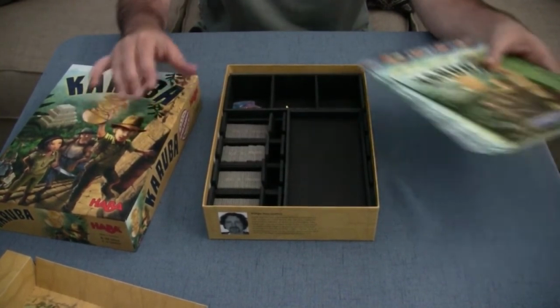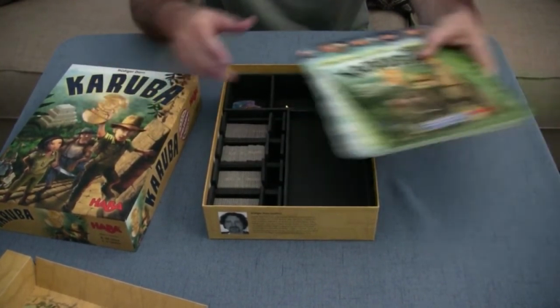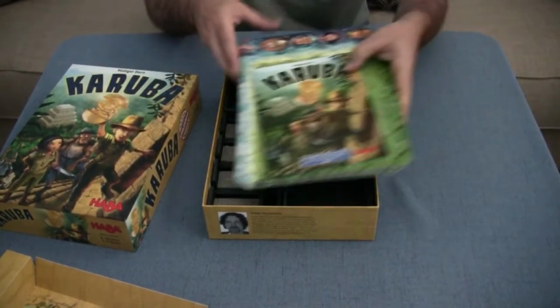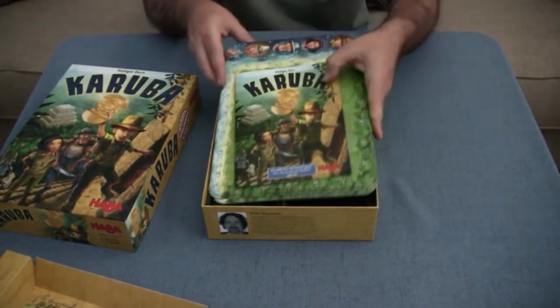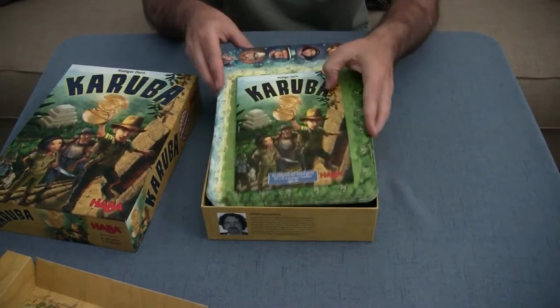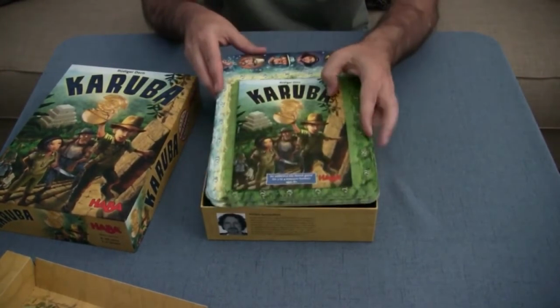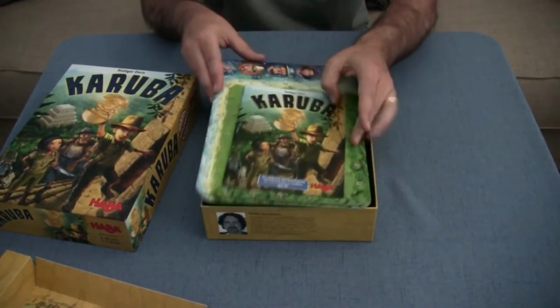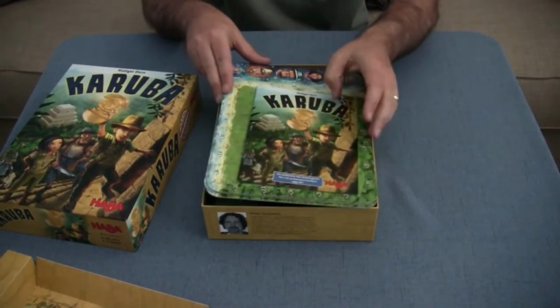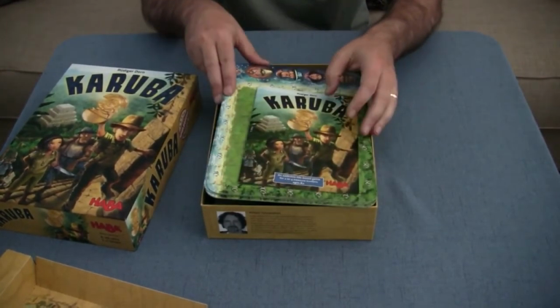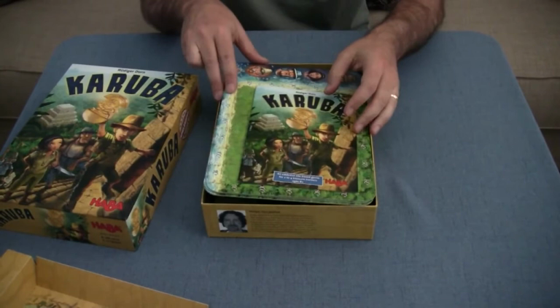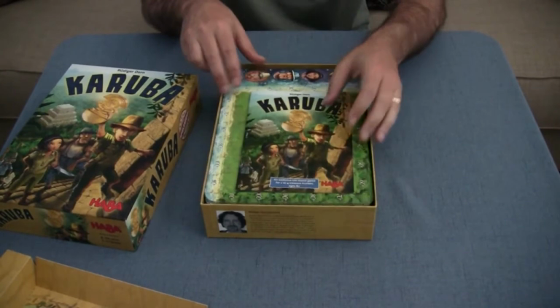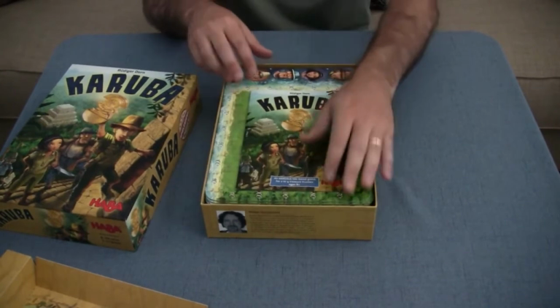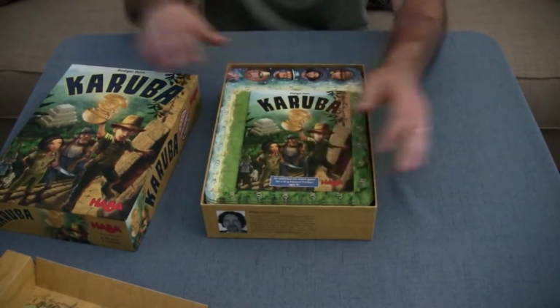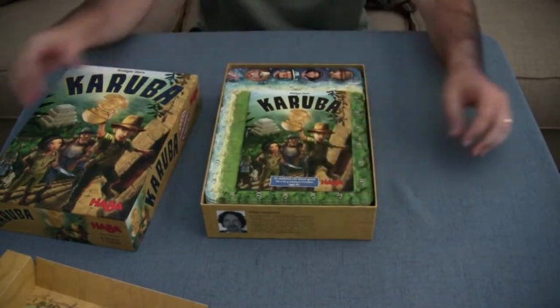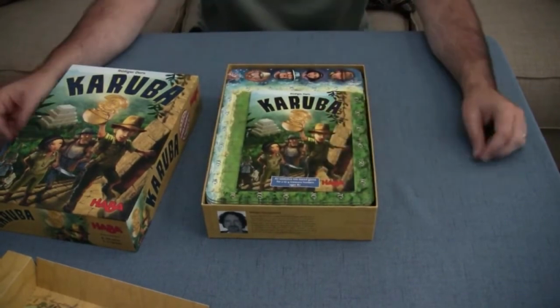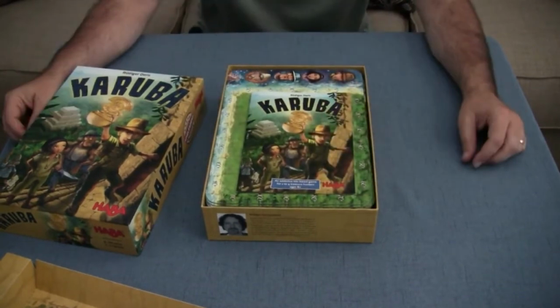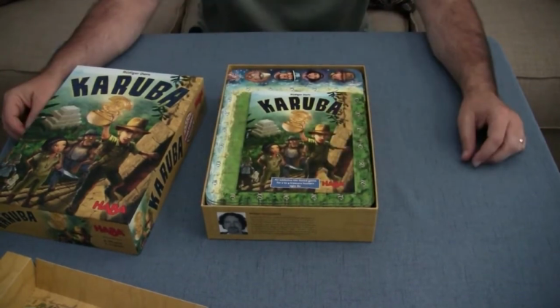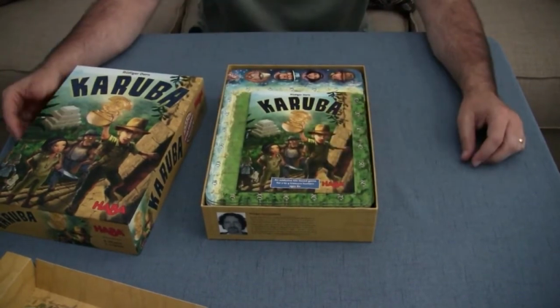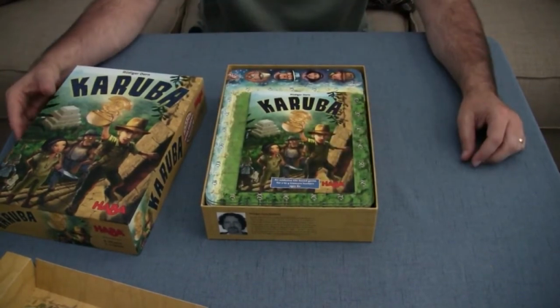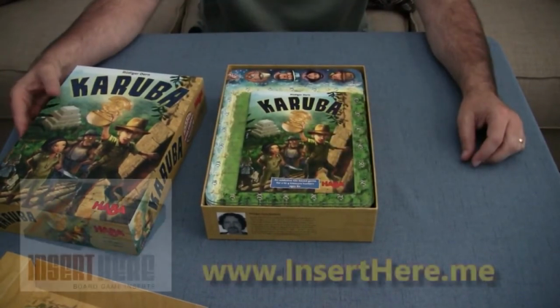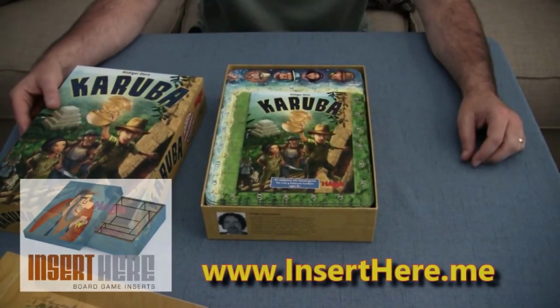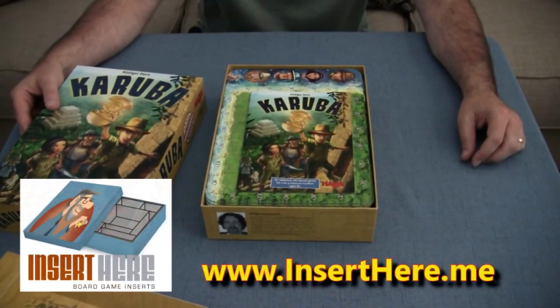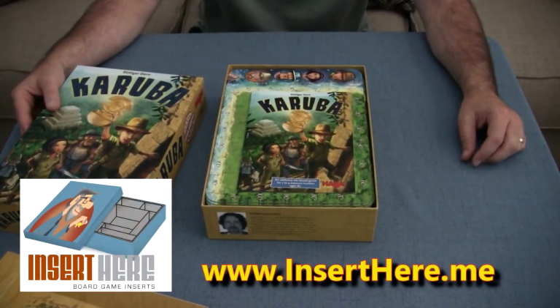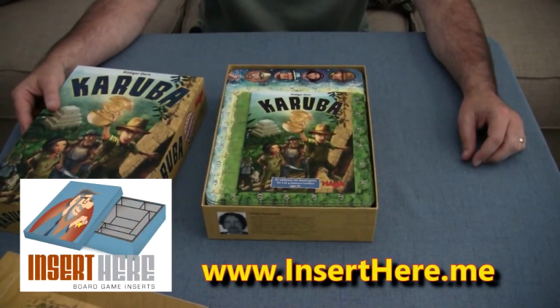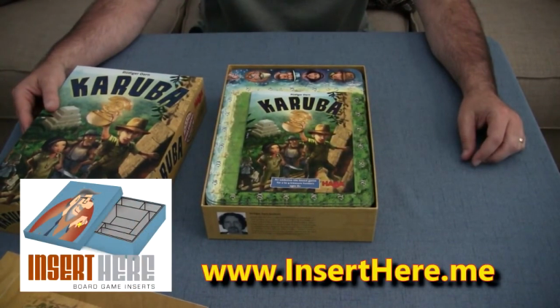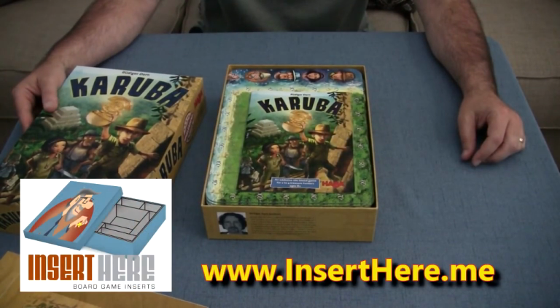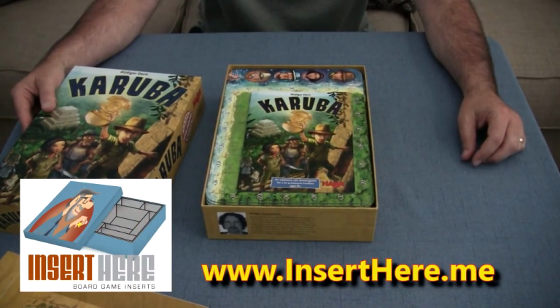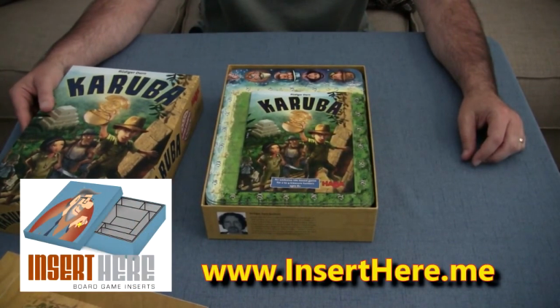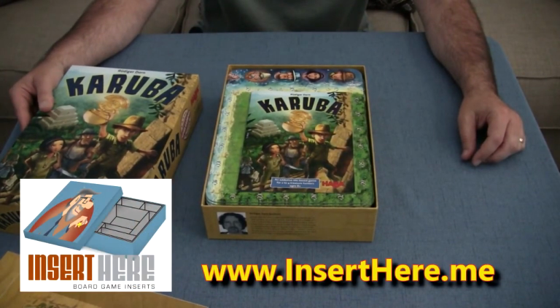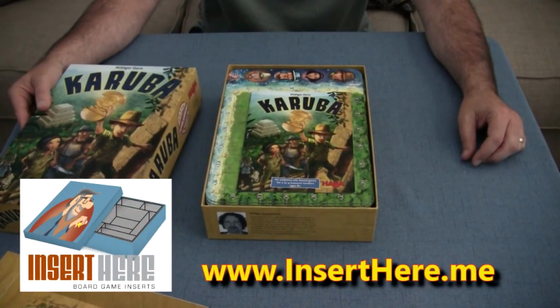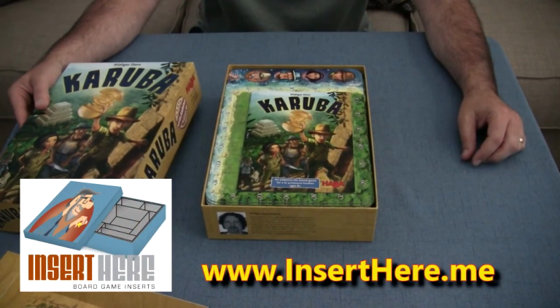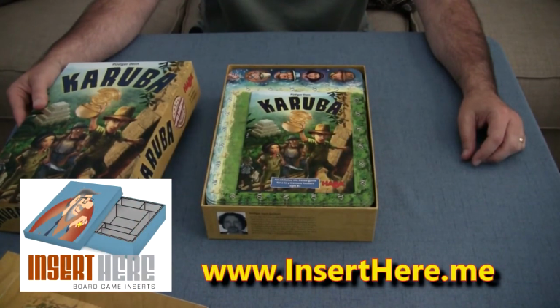Again, that's a game insert from Insert Here for Karuba. Go check it out!